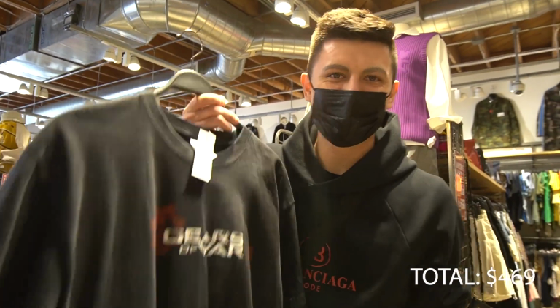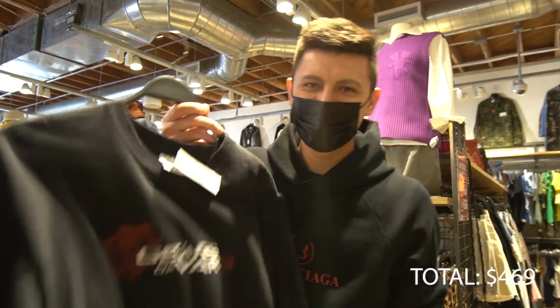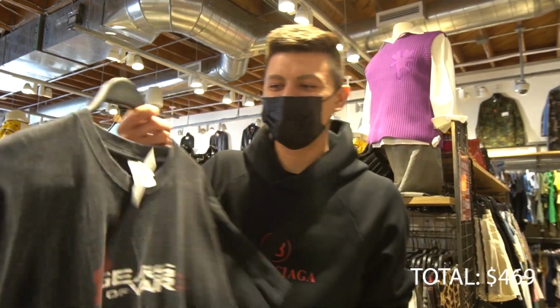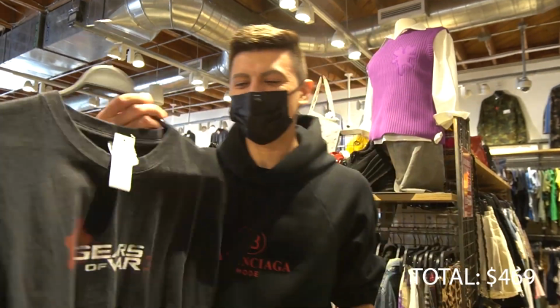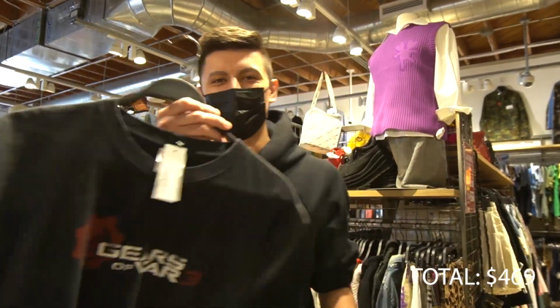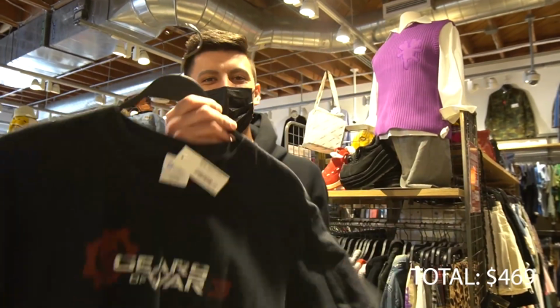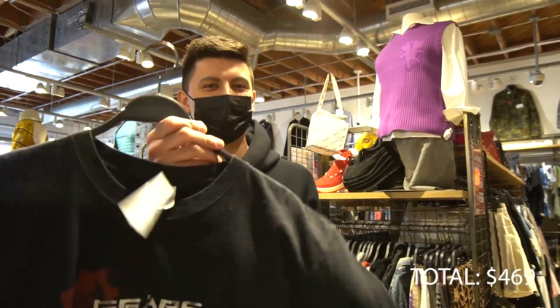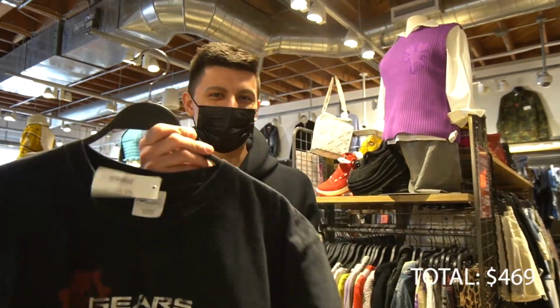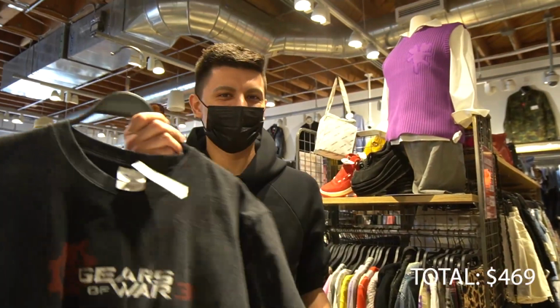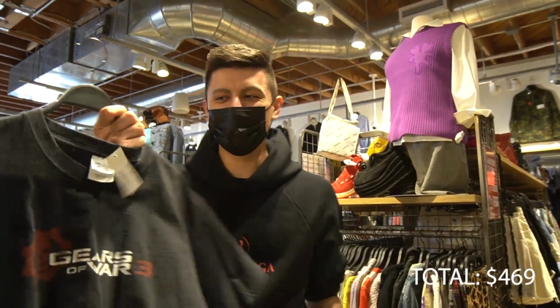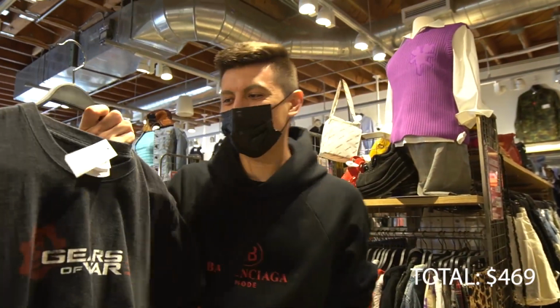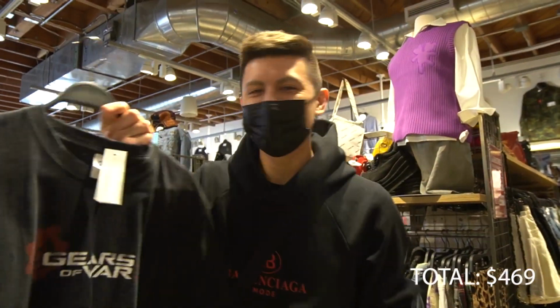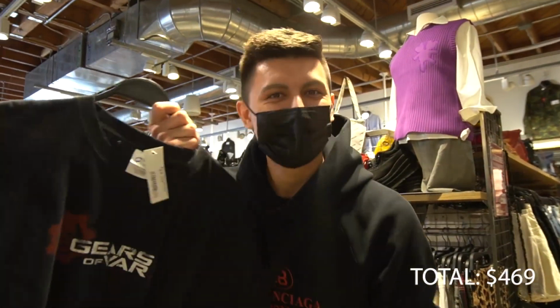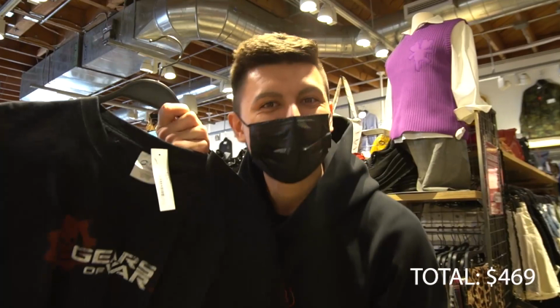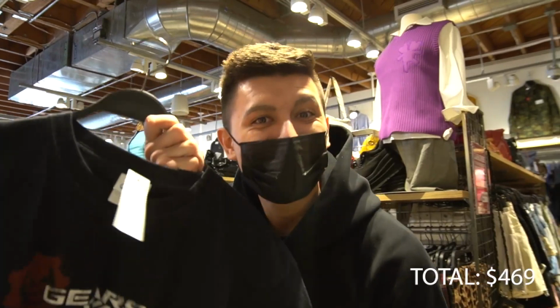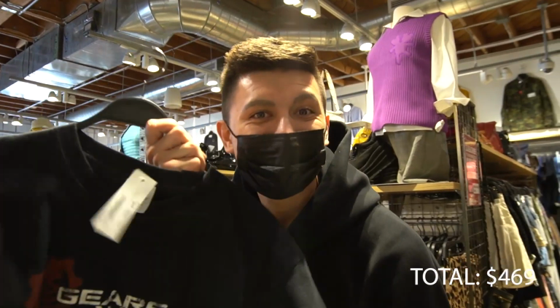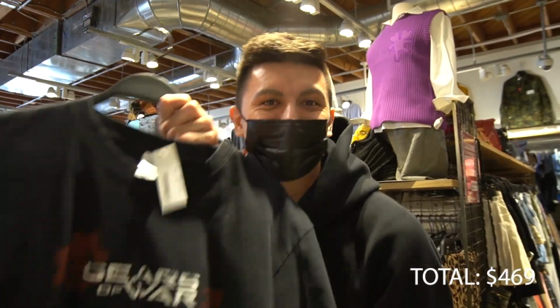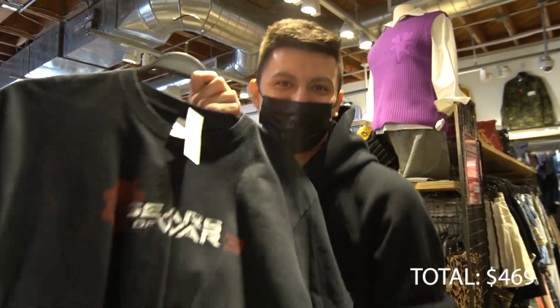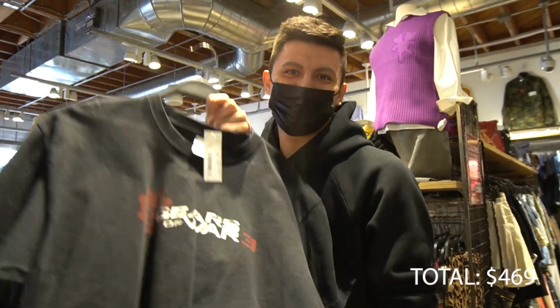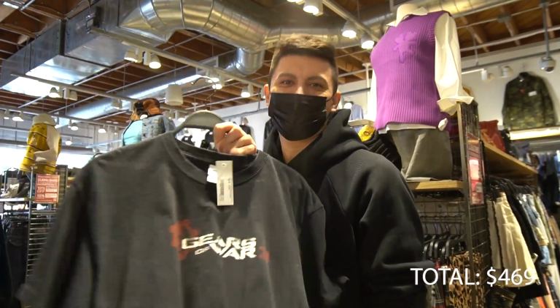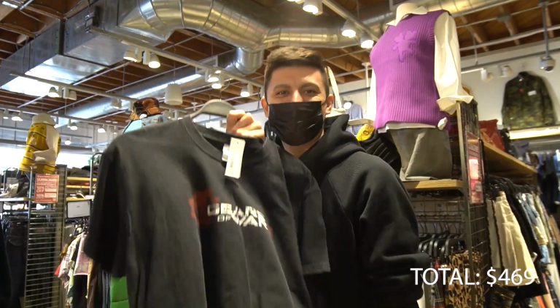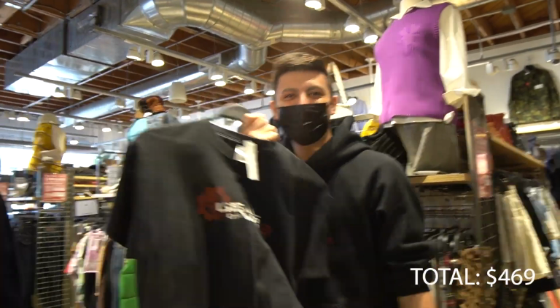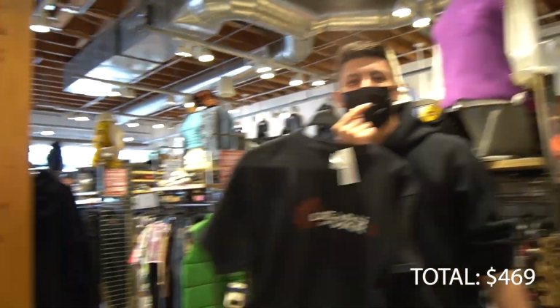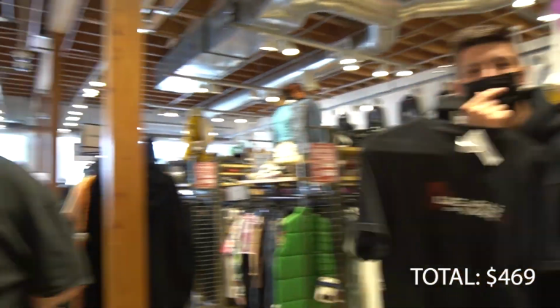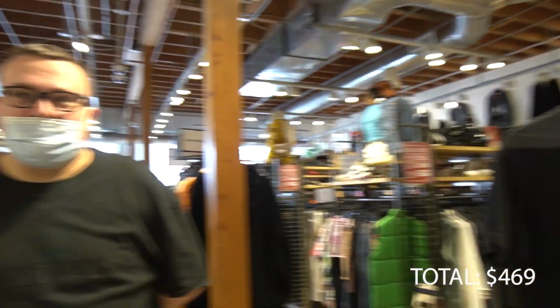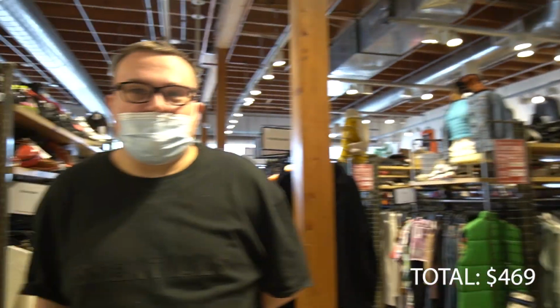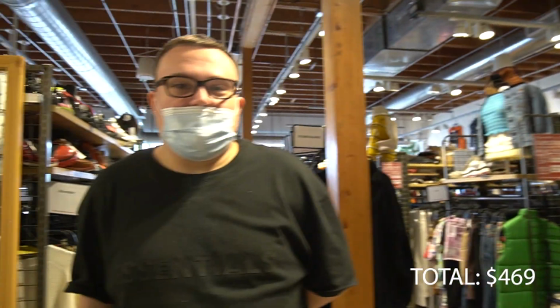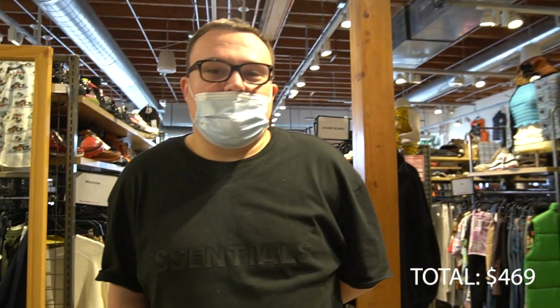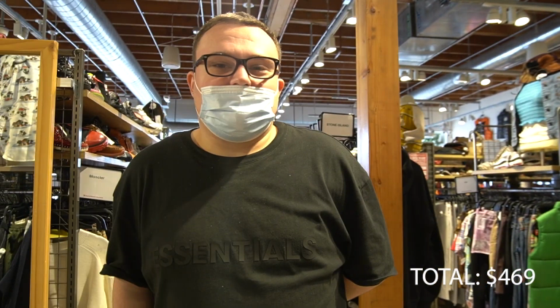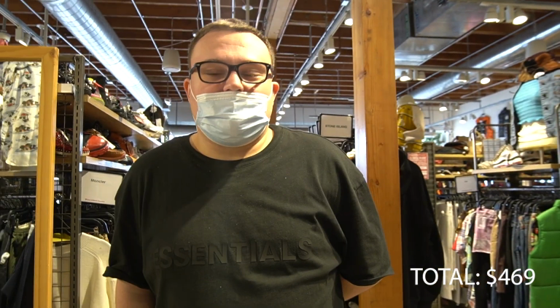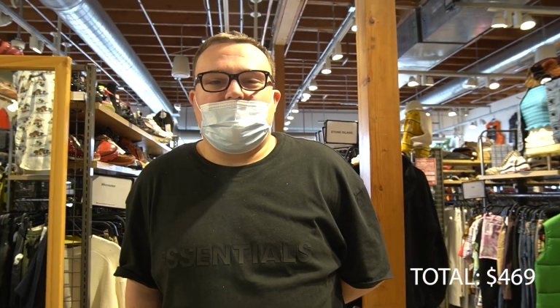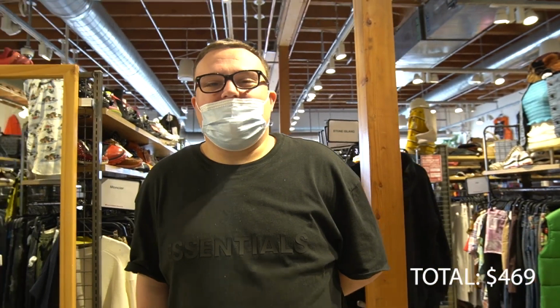My piece is more of a vintage kind of t-shirt — it's from the Gears of War 3 video game series. You'd have gotten it if you pre-ordered the game way back. I love Gears of War — even if I don't win this competition I'm still going to buy this because I could definitely drip this out. The Gears of War 3 t-shirt is ten dollars.